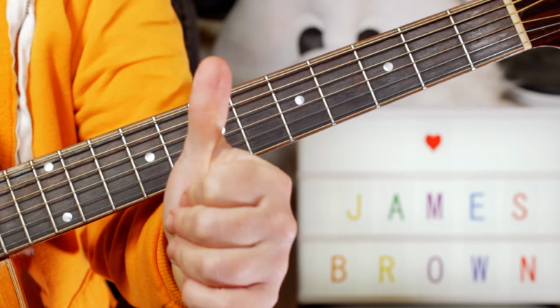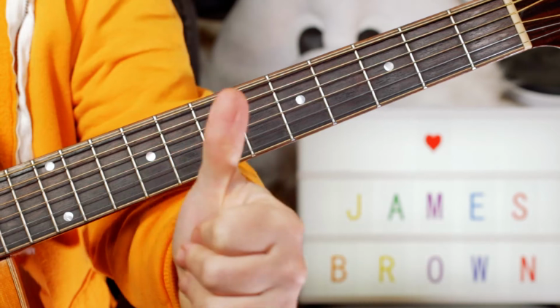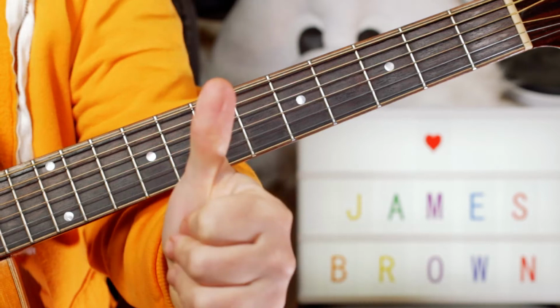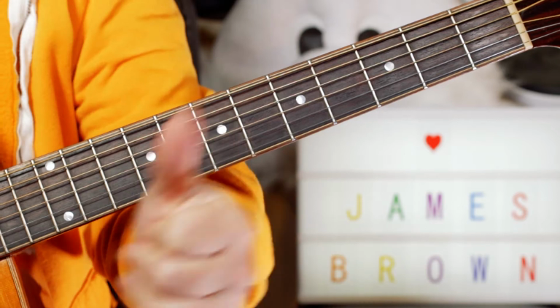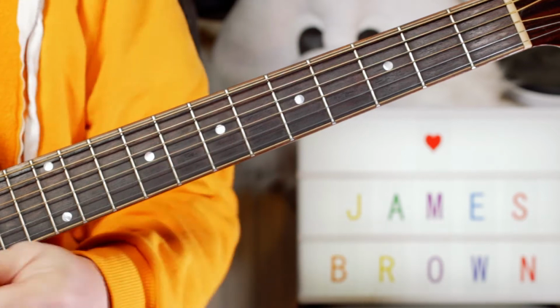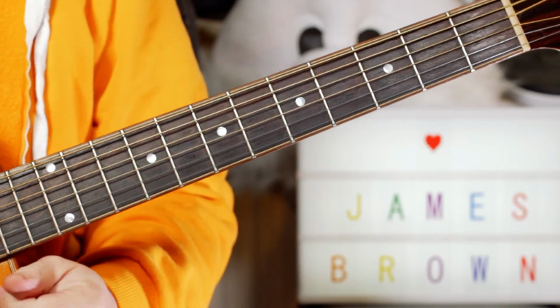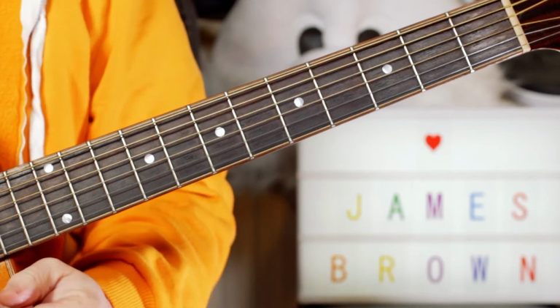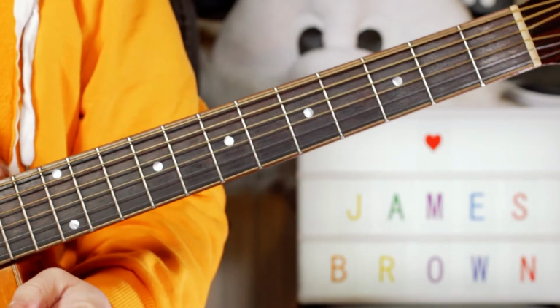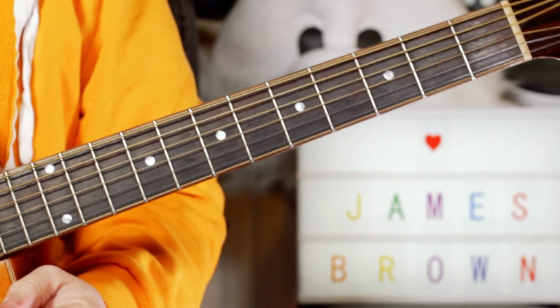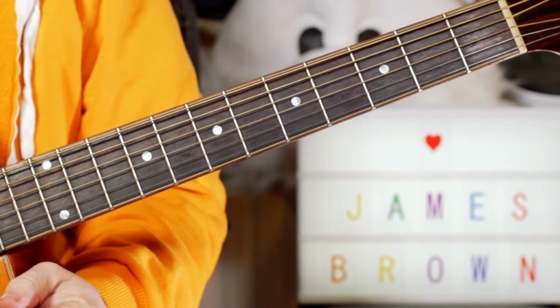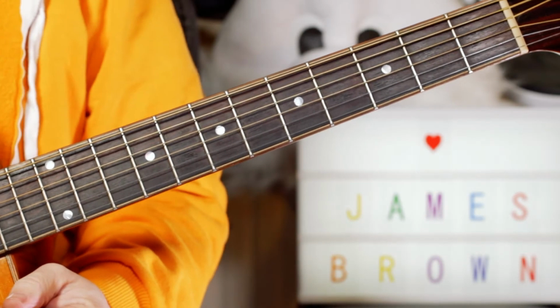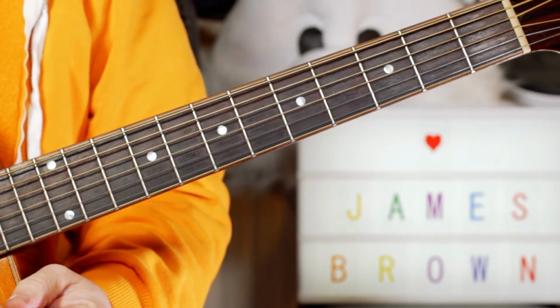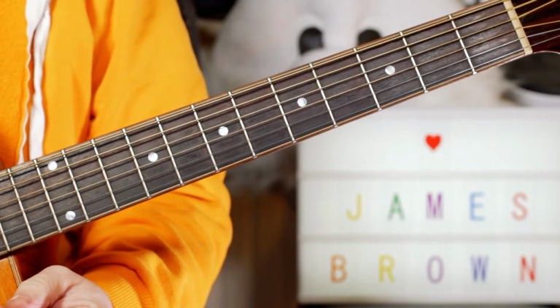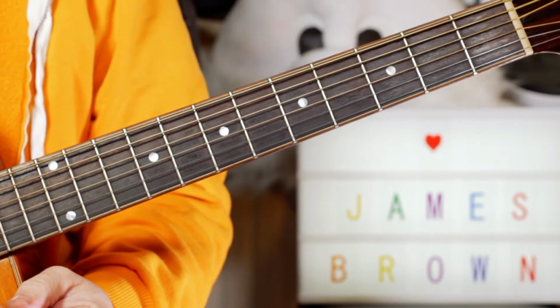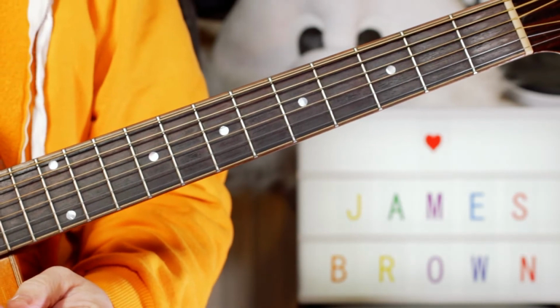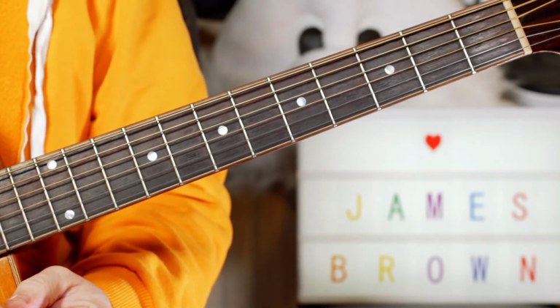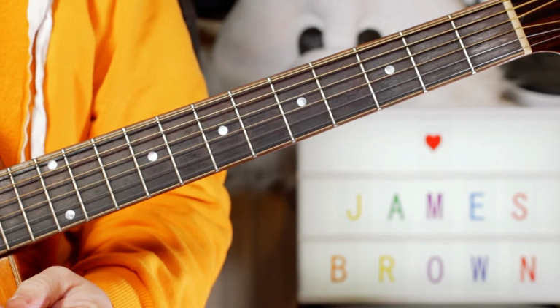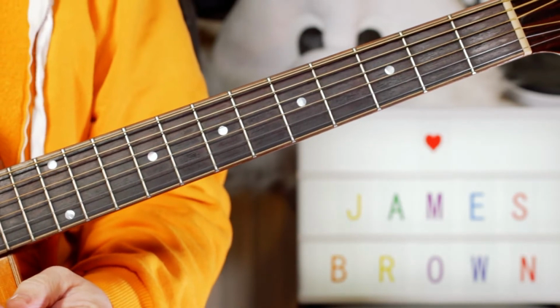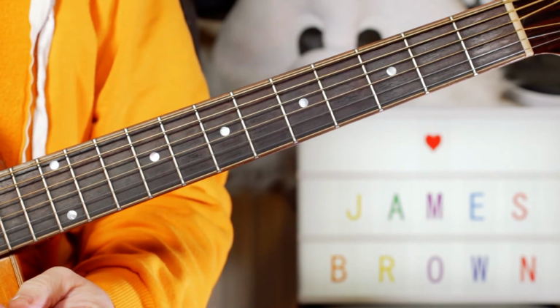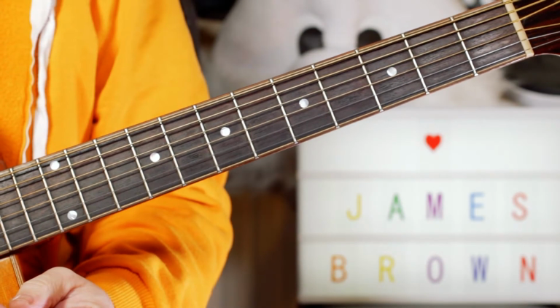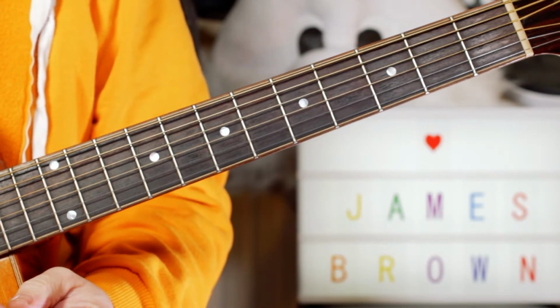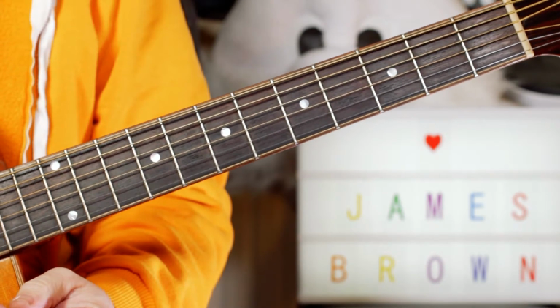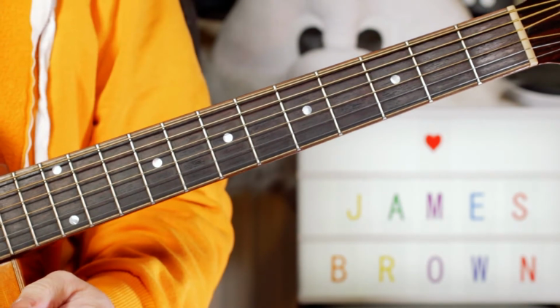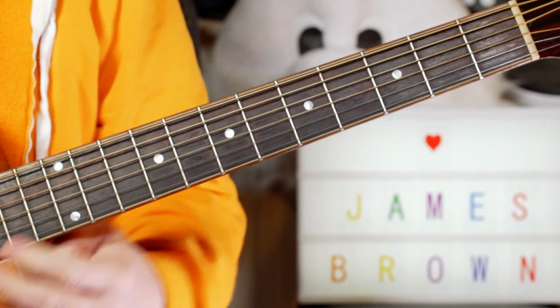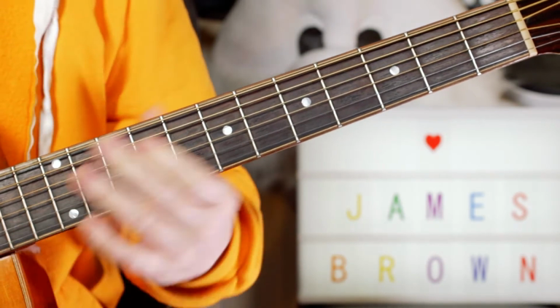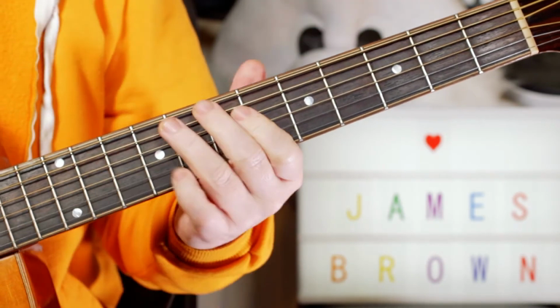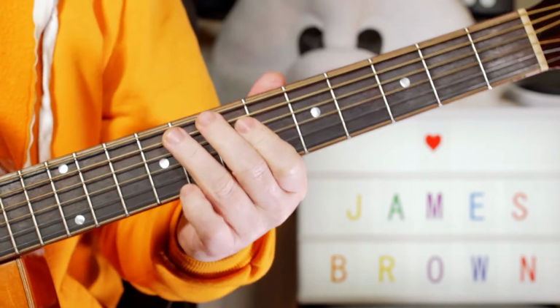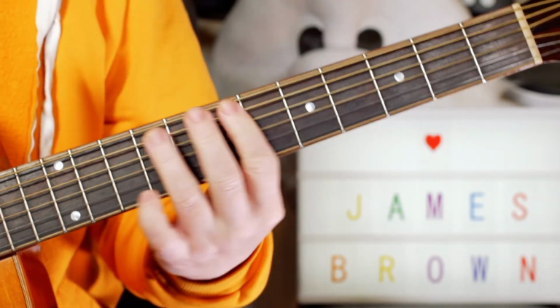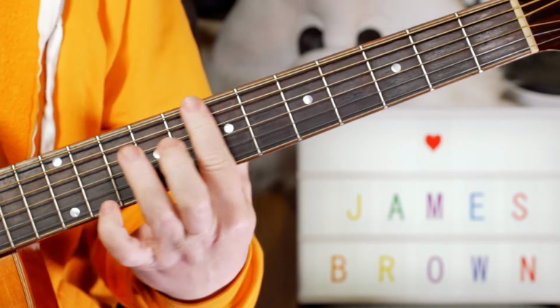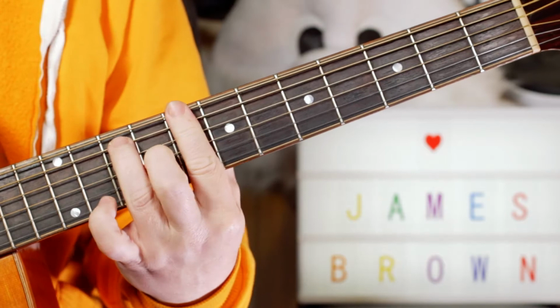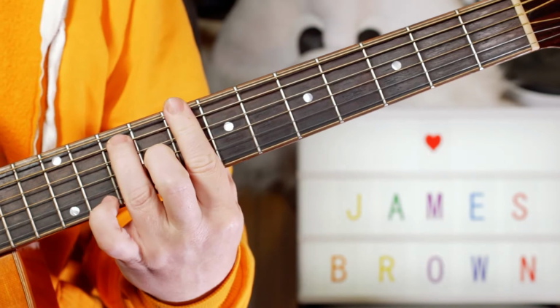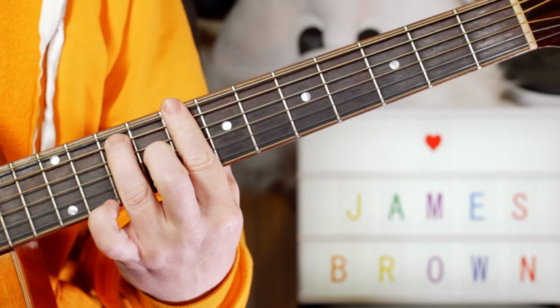Hey guitar buddies, let's take a look at some more classic James Brown — 'I'll Go Crazy.'